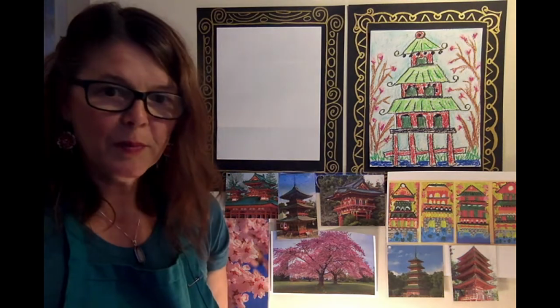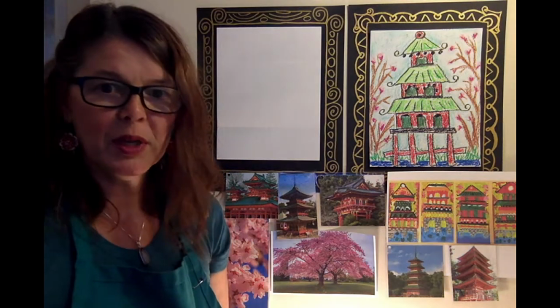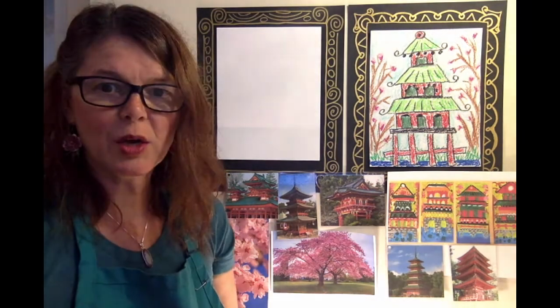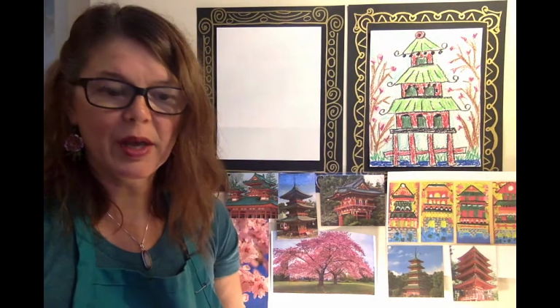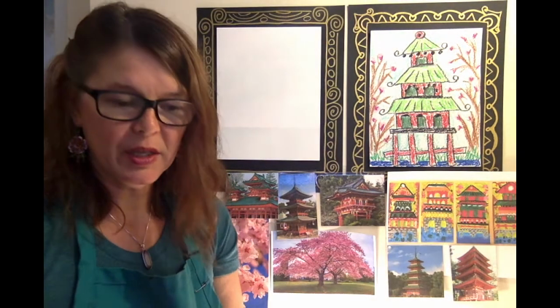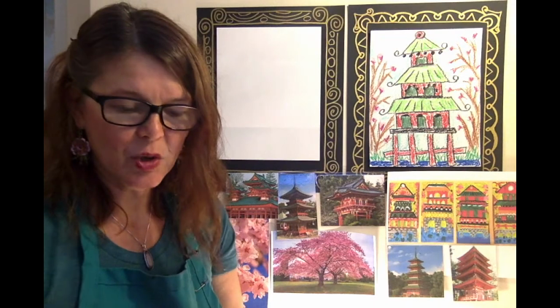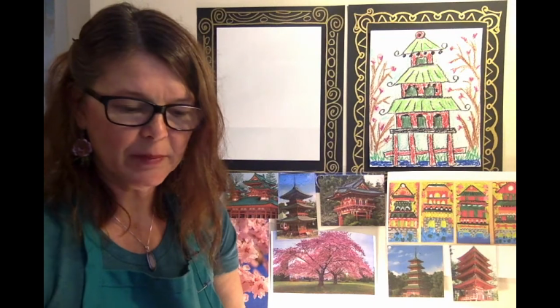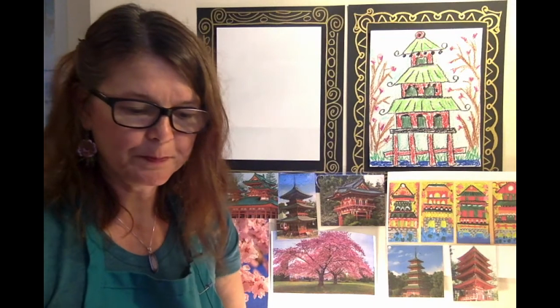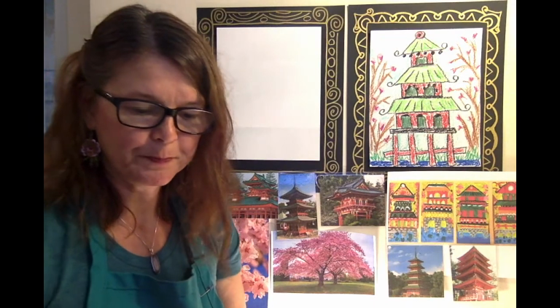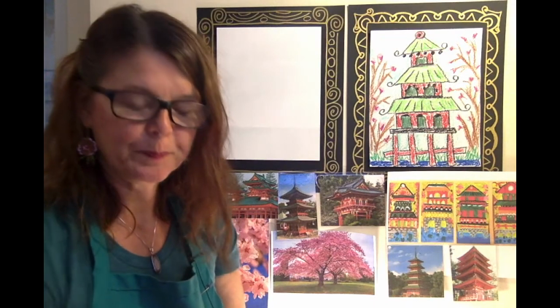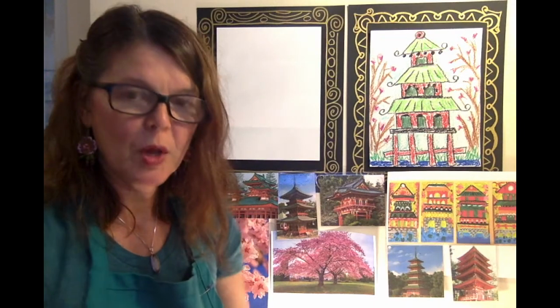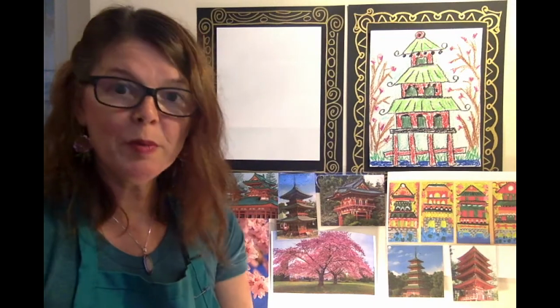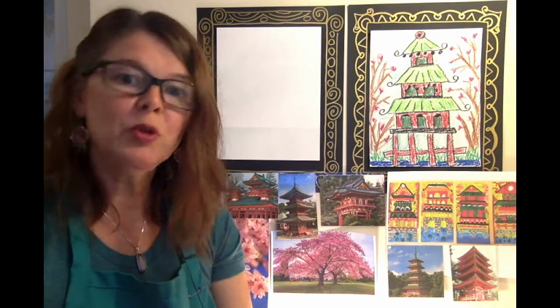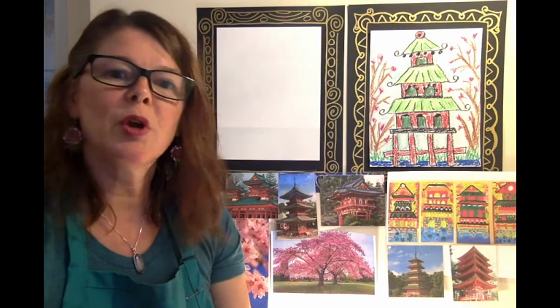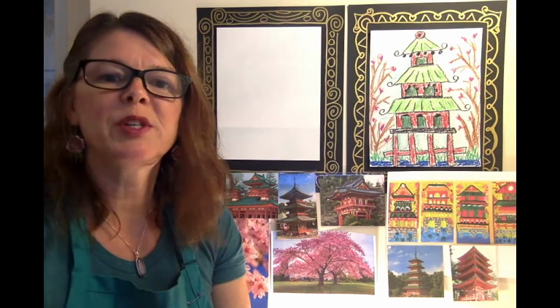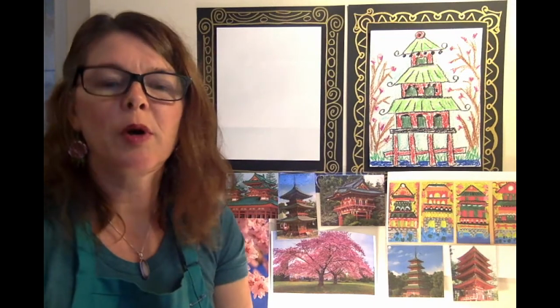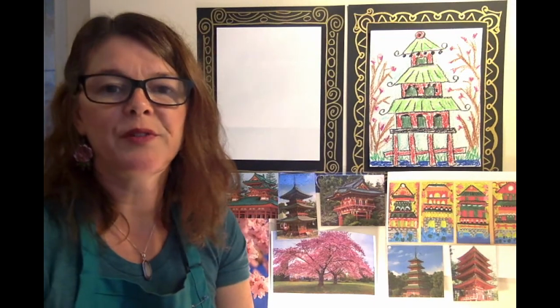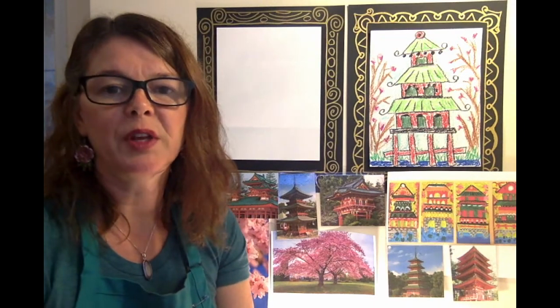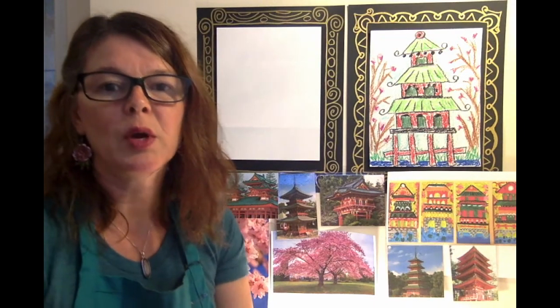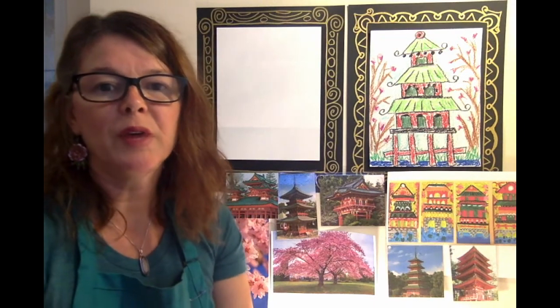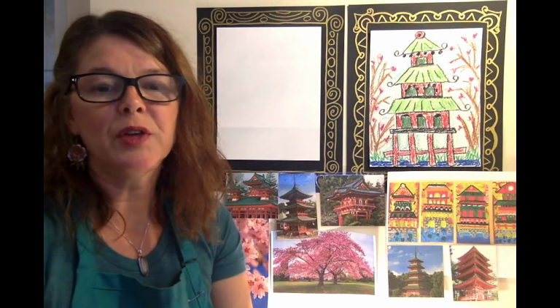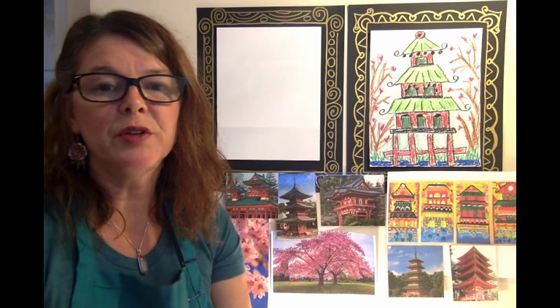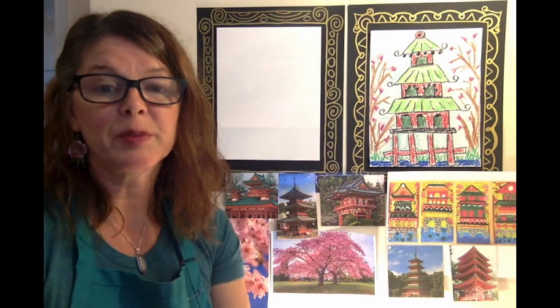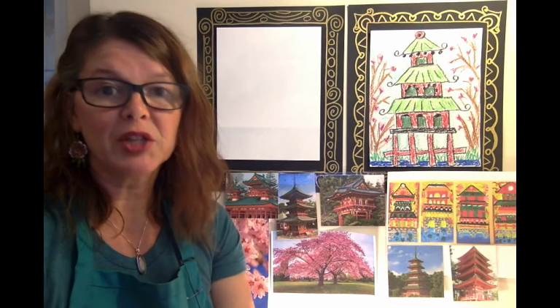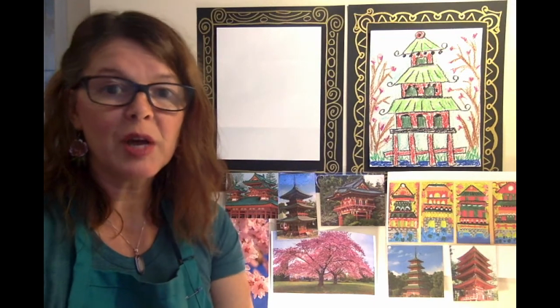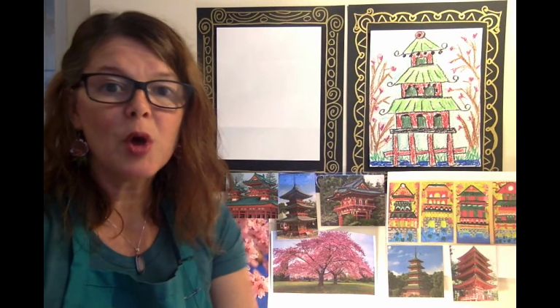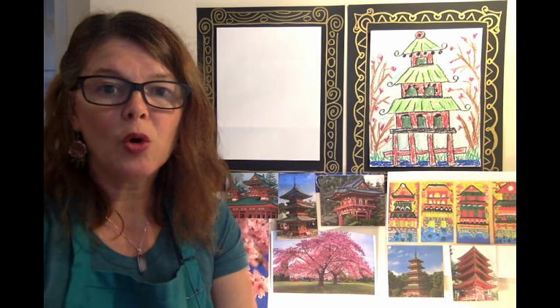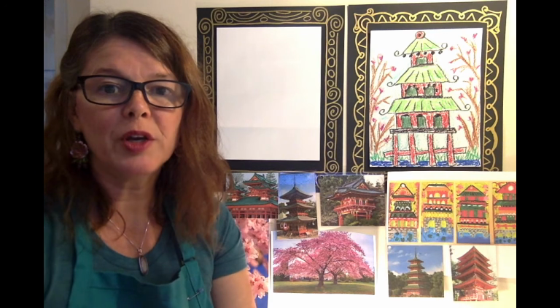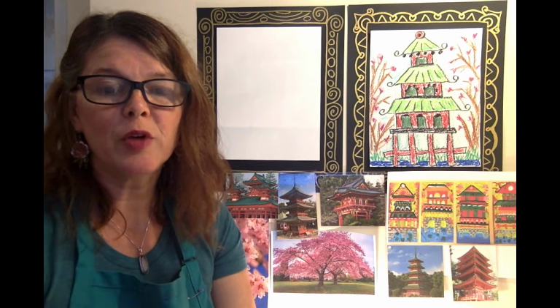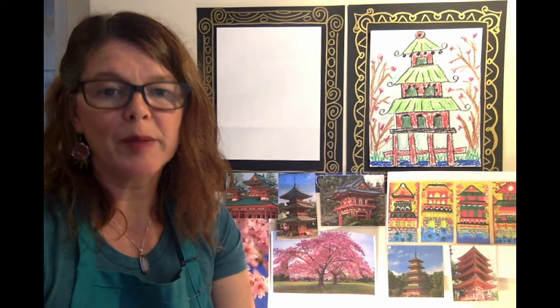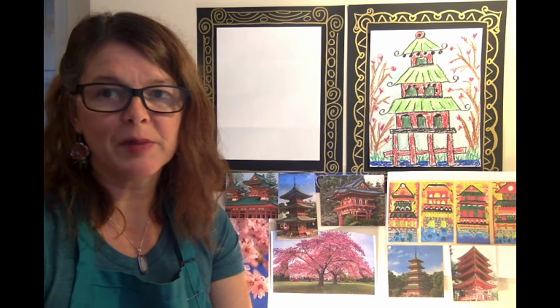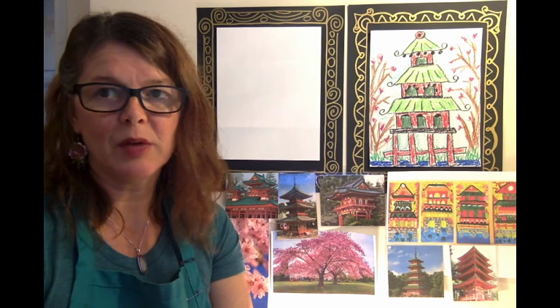Let's go ahead and get started. Remember, you can always pause the video if you need to do some catching up or you need to go grab something else.